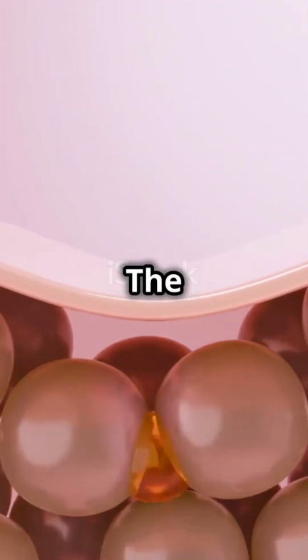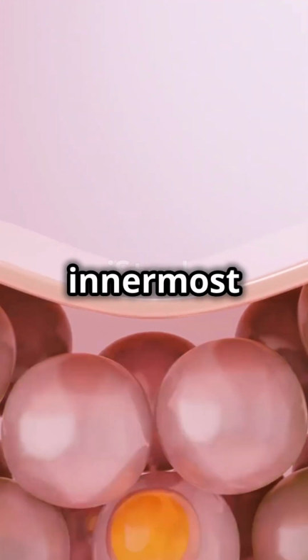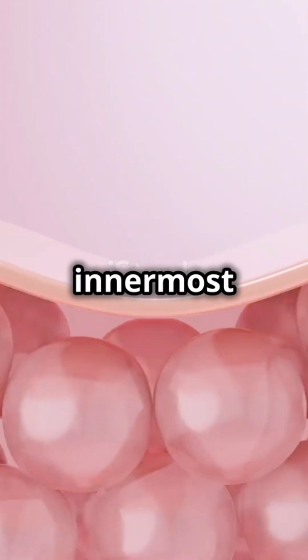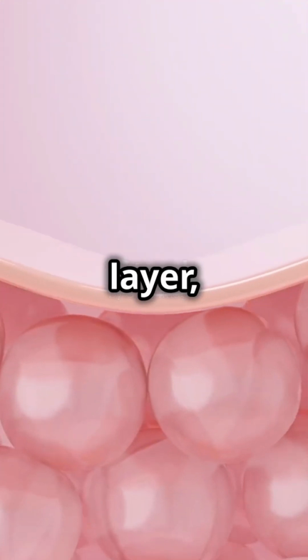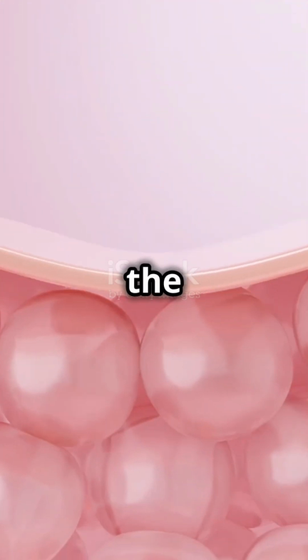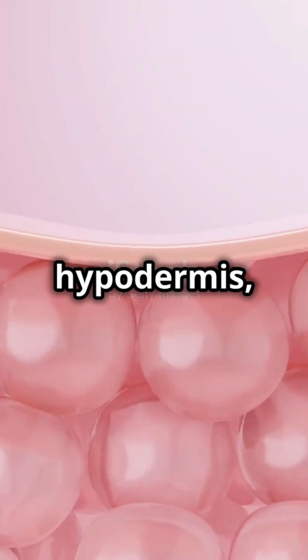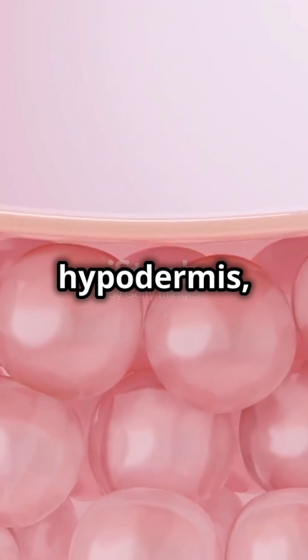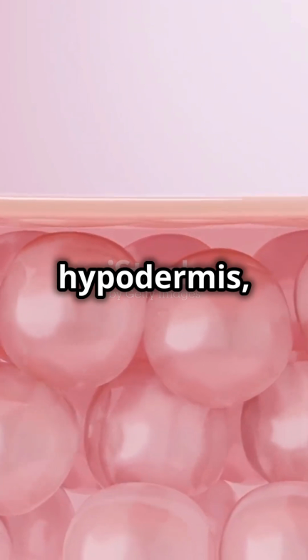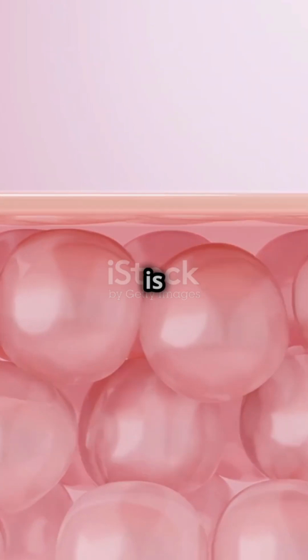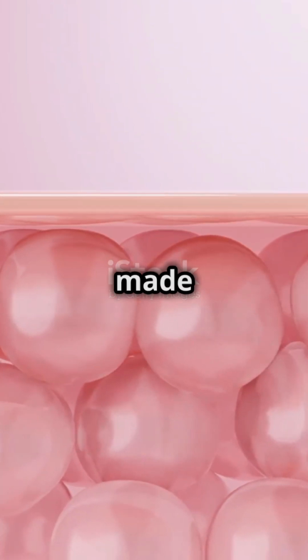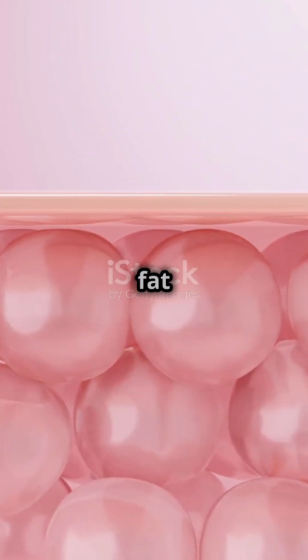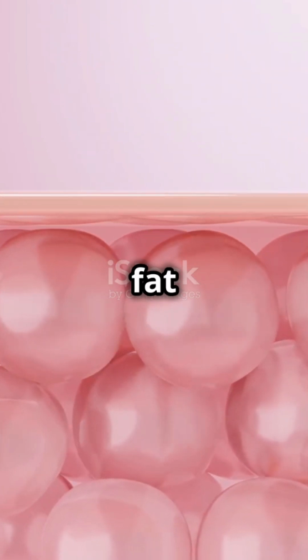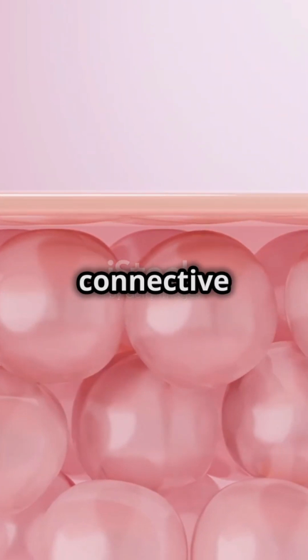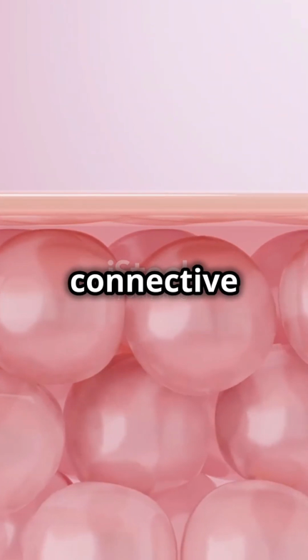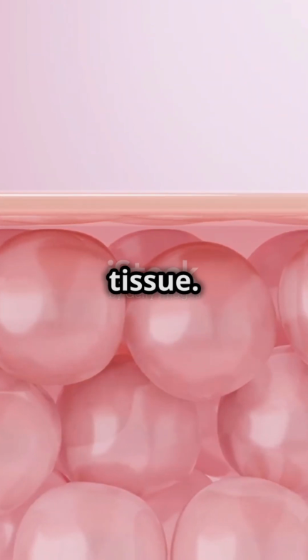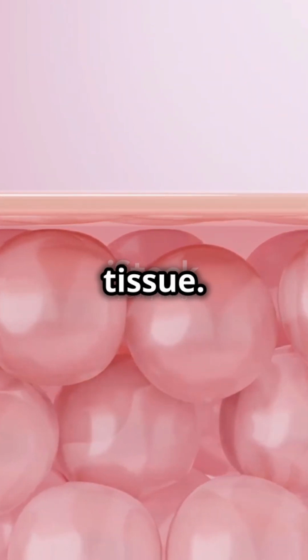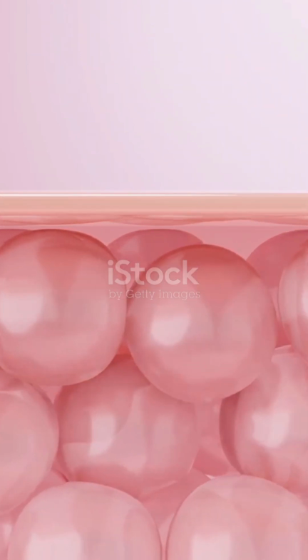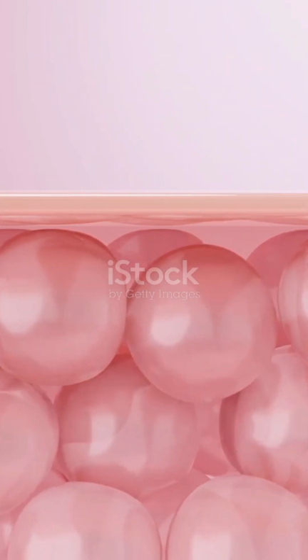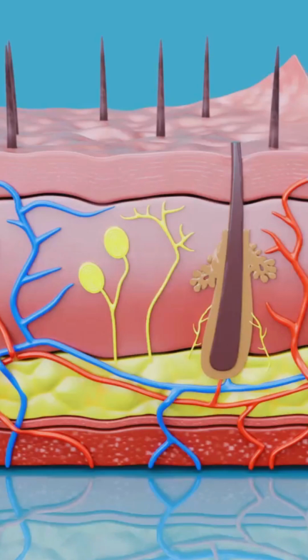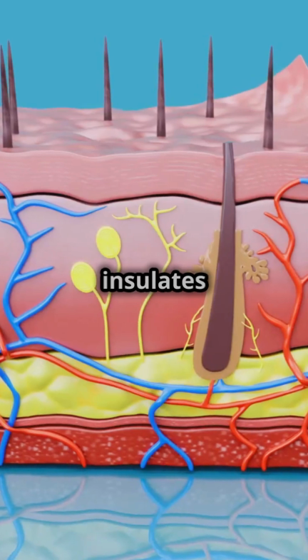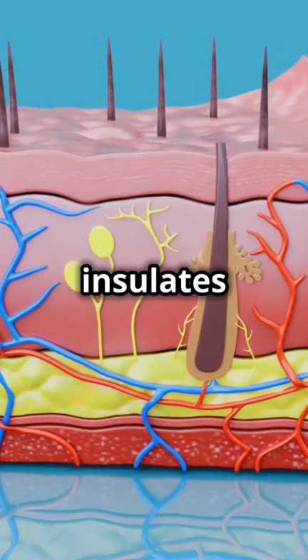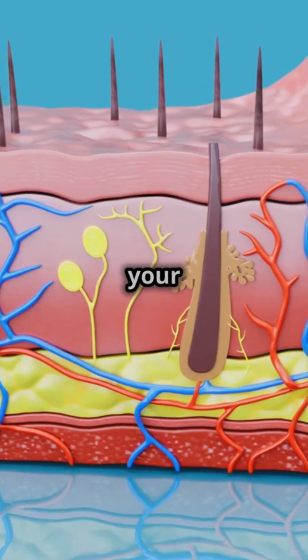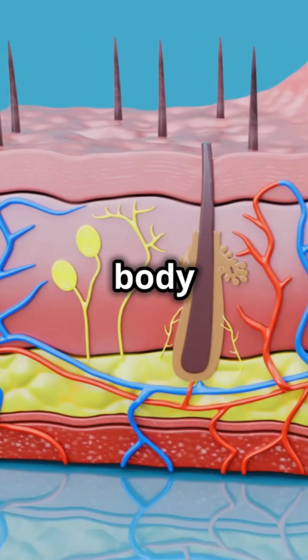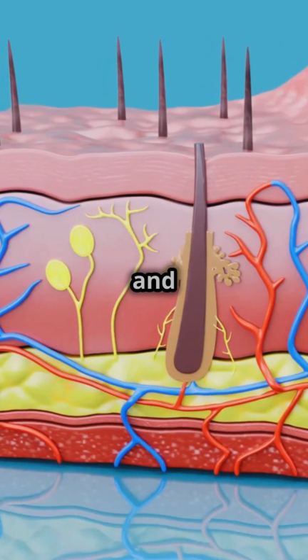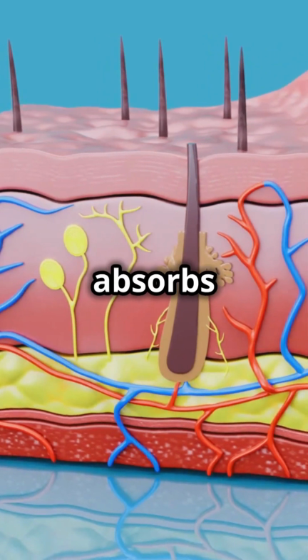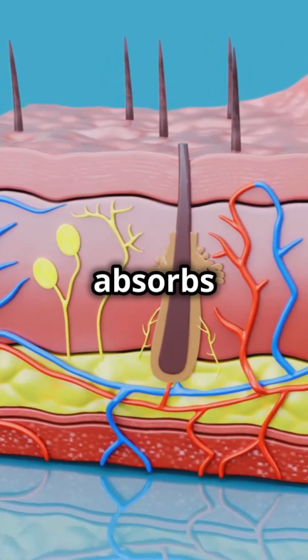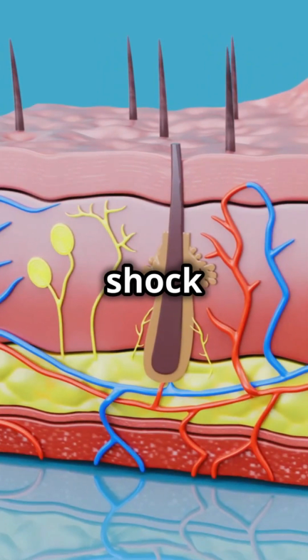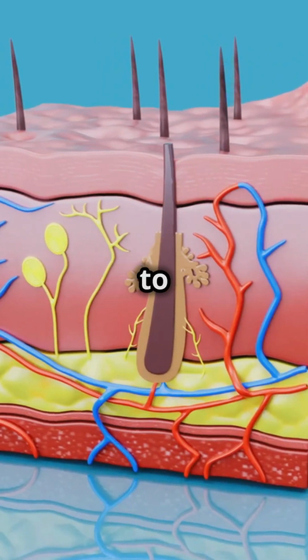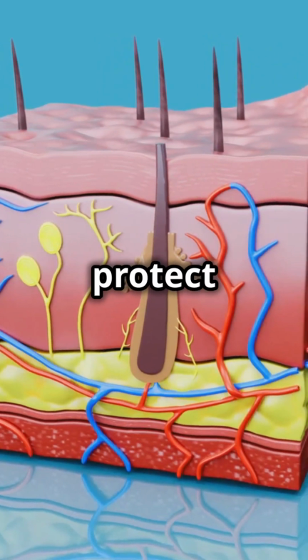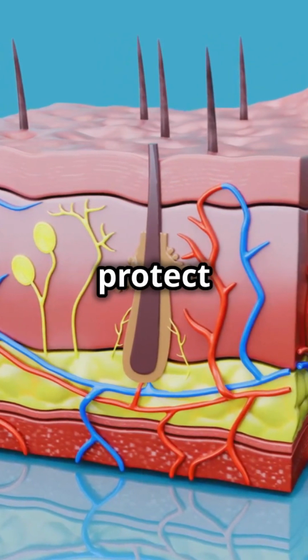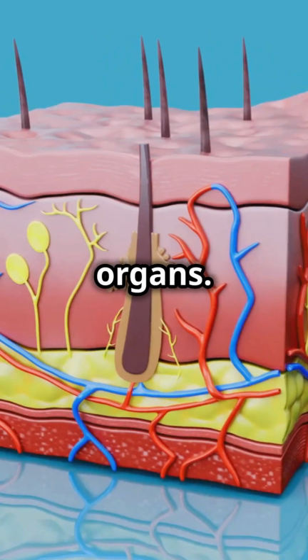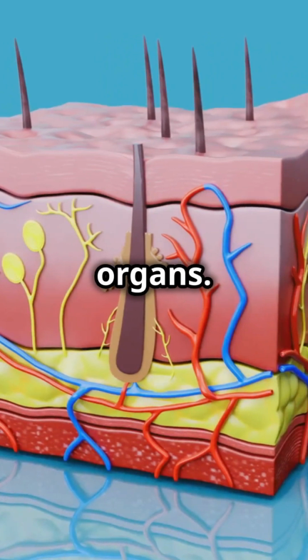The innermost layer, the hypodermis, is made of fat and connective tissue. It insulates your body and absorbs shock to protect your organs.